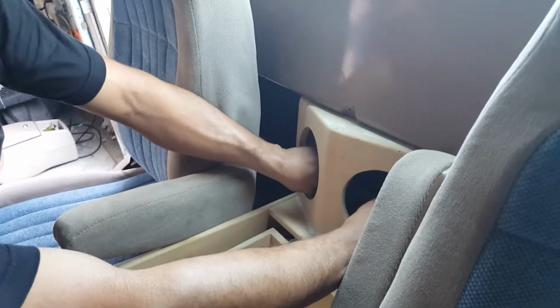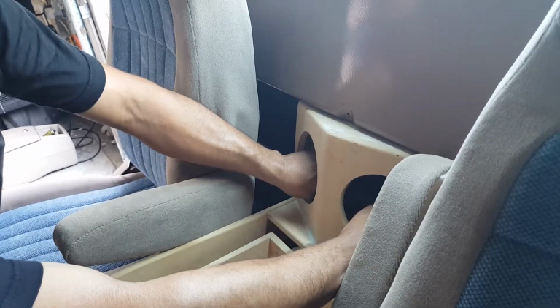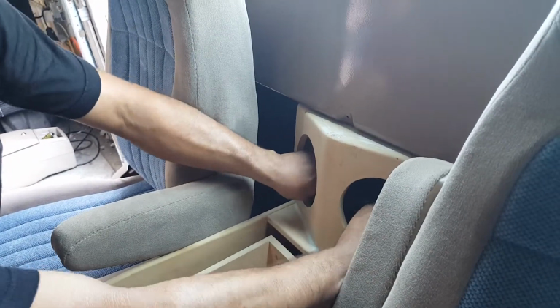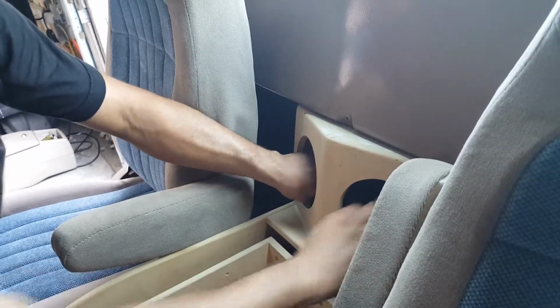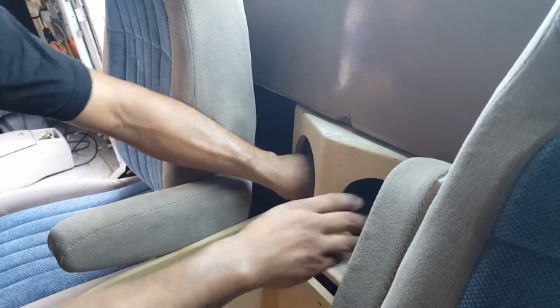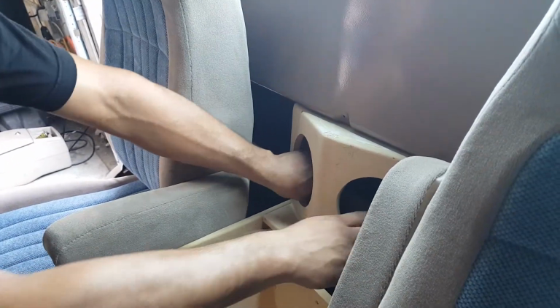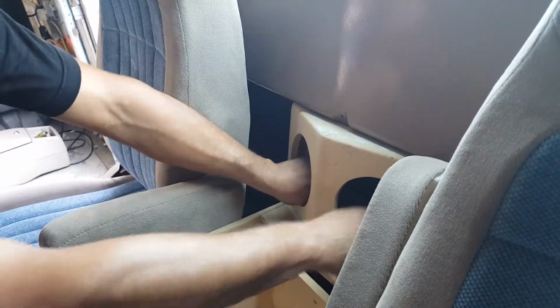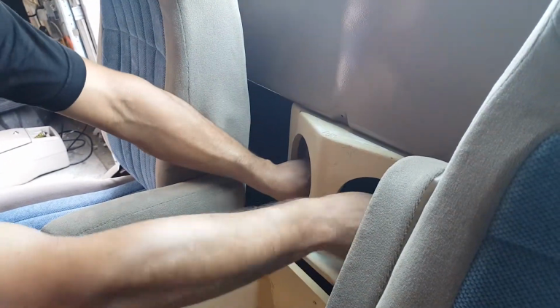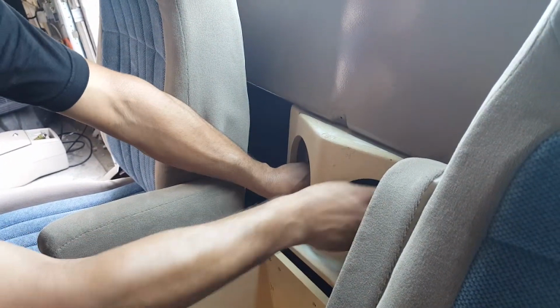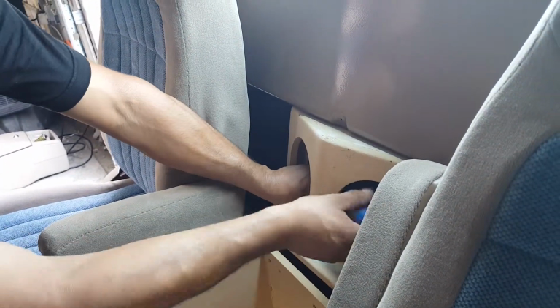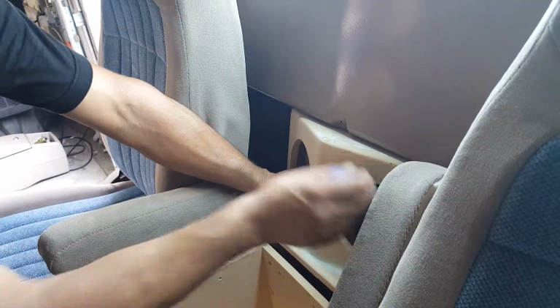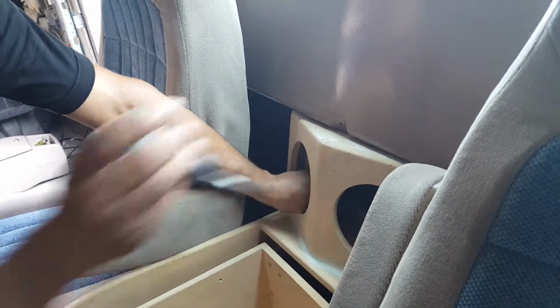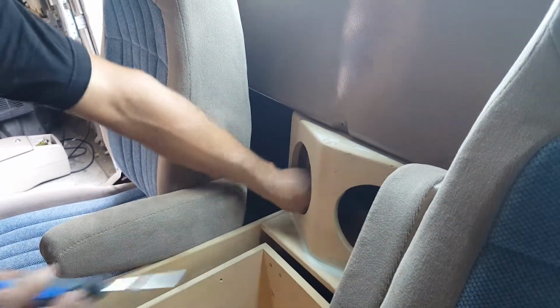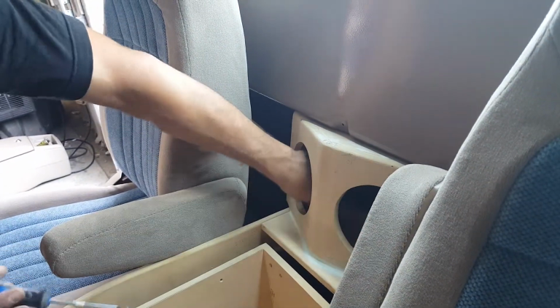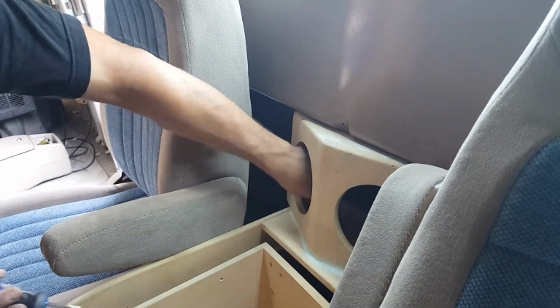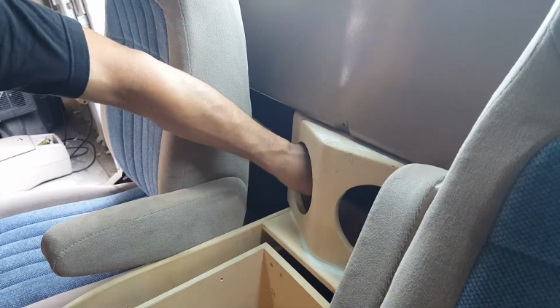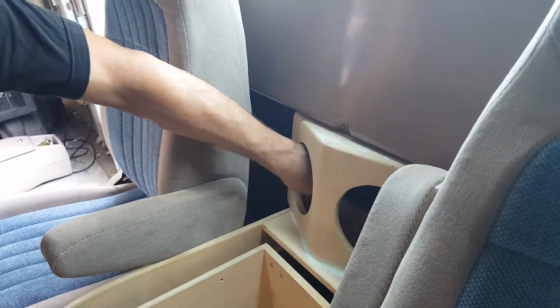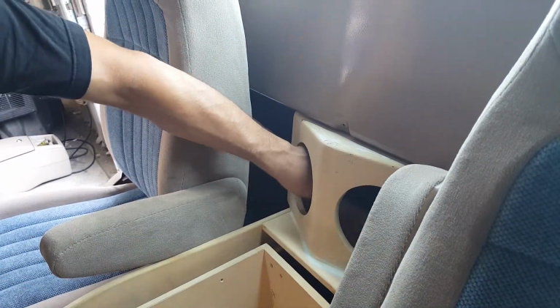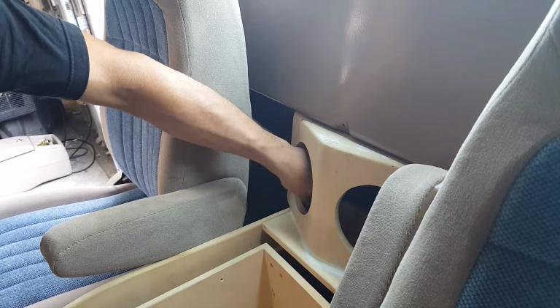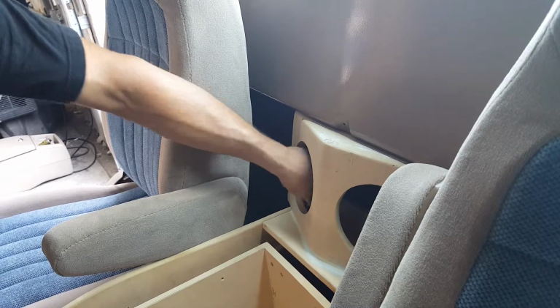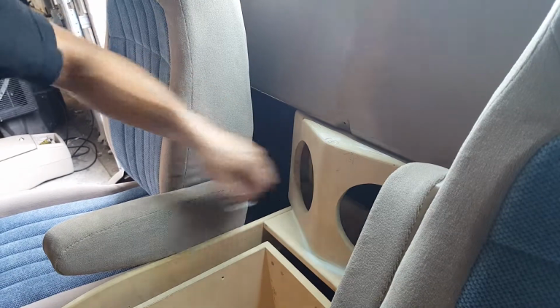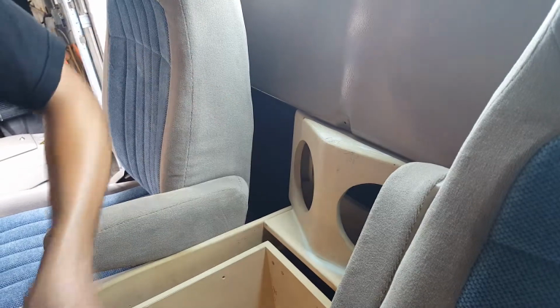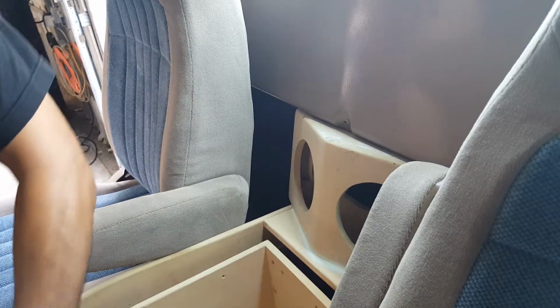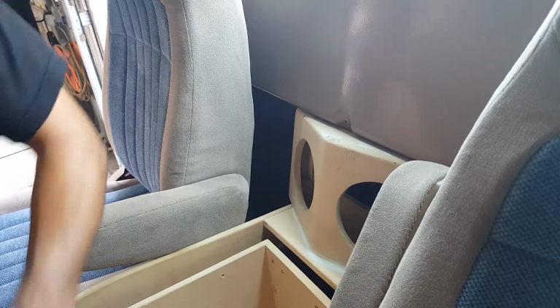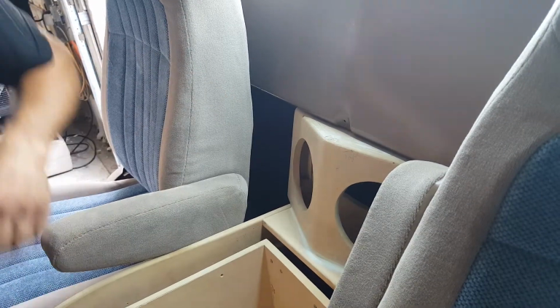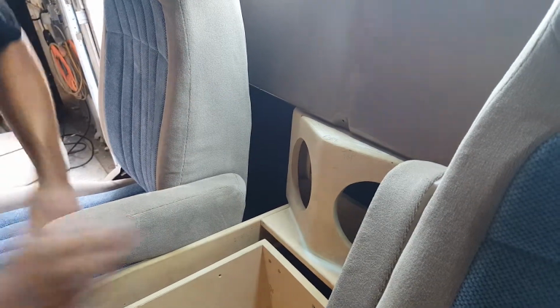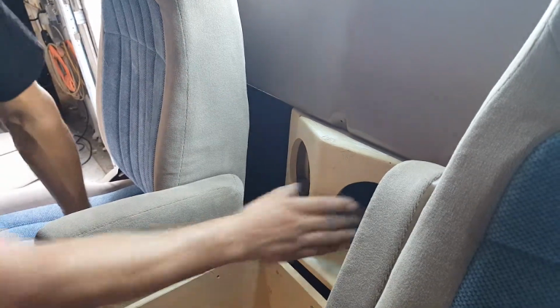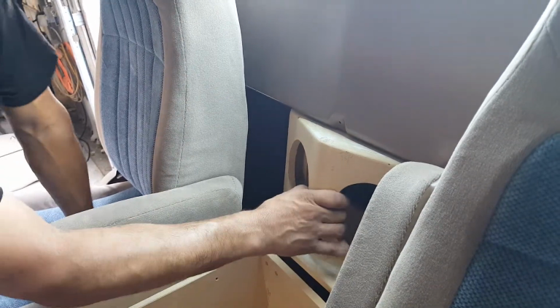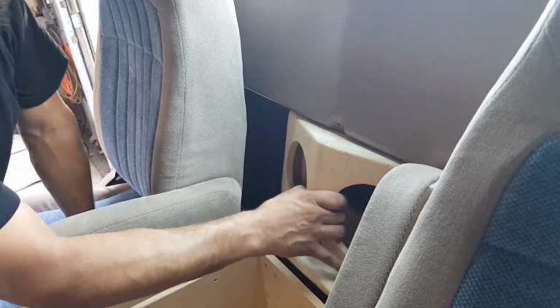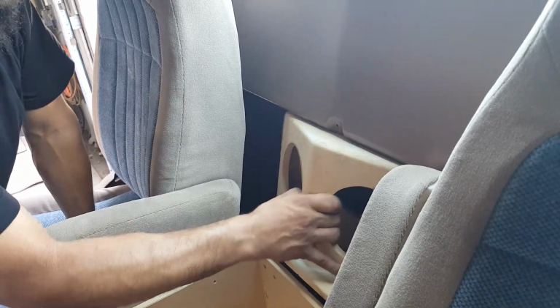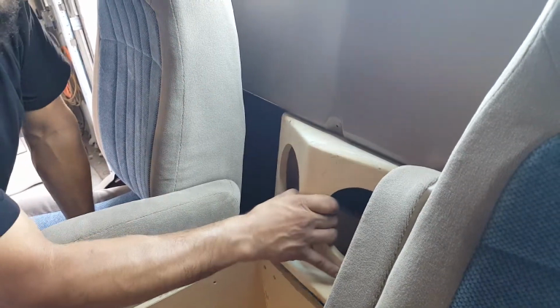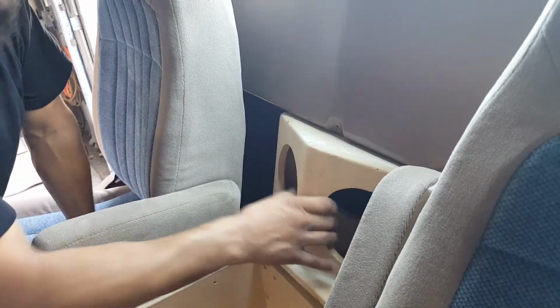We're moving this screw, going through one speaker hole to get to the other side. This comes straight out.